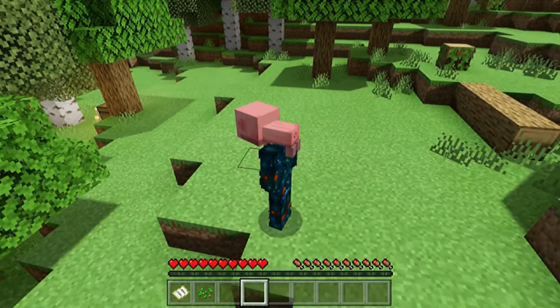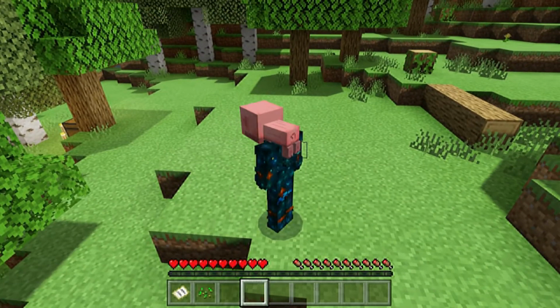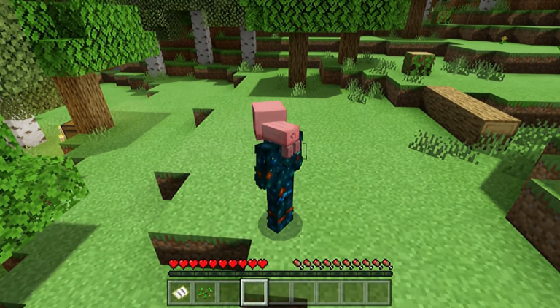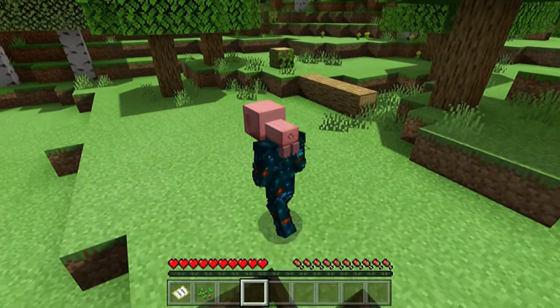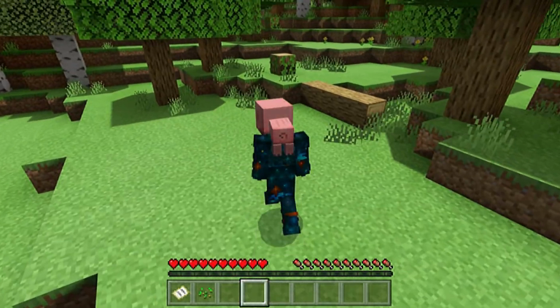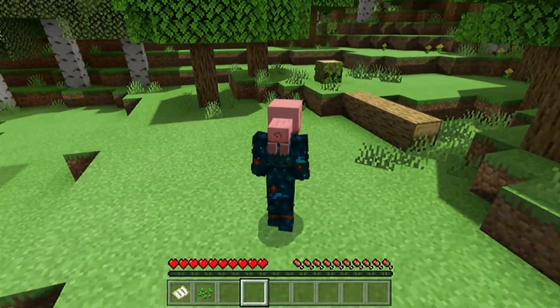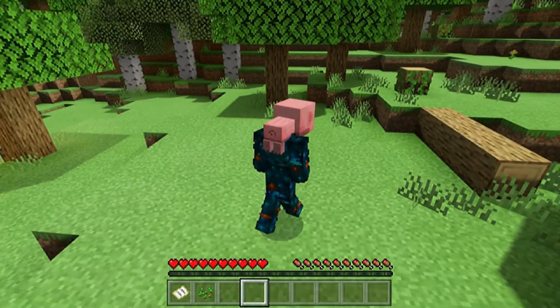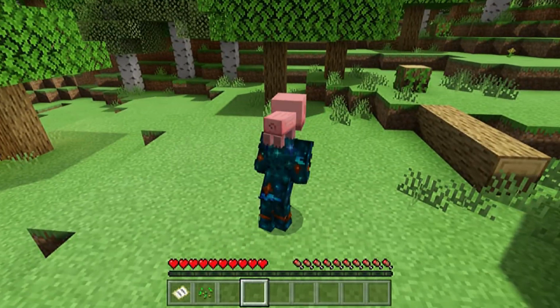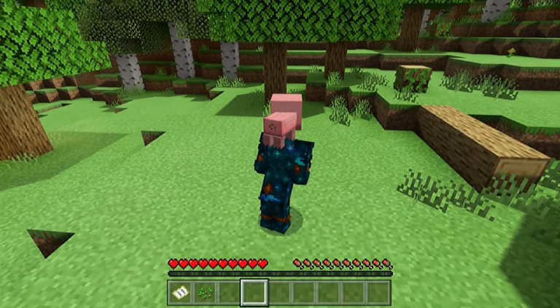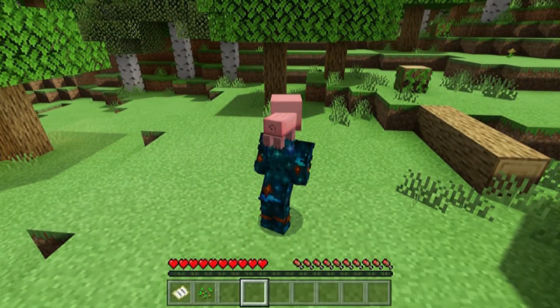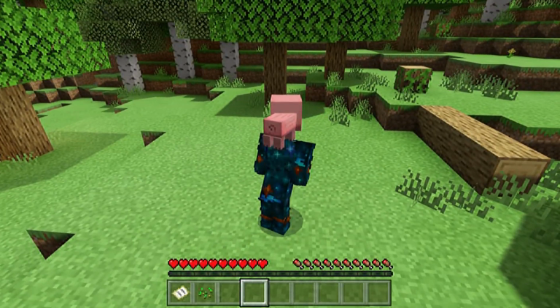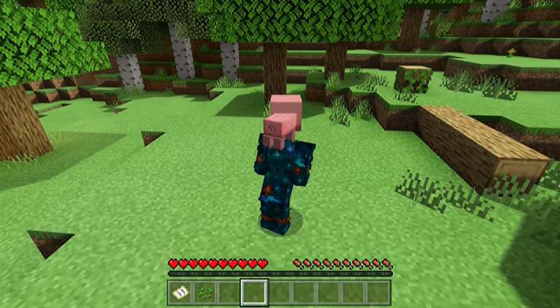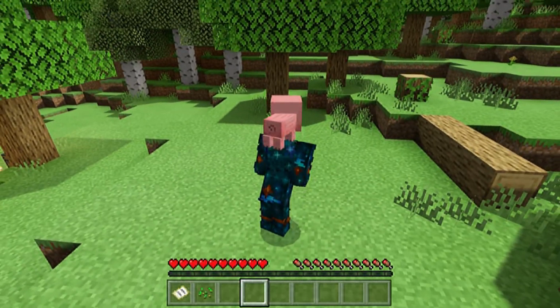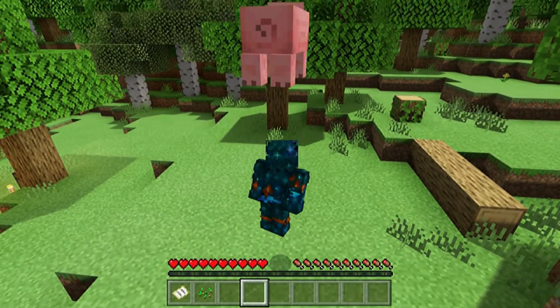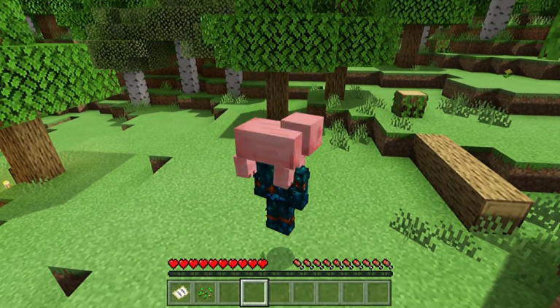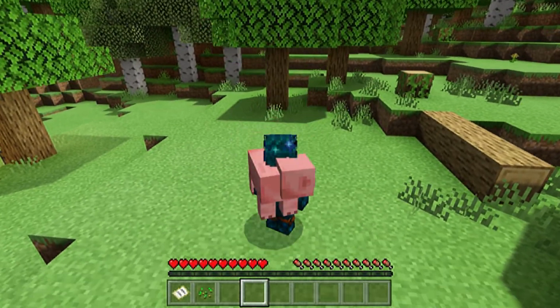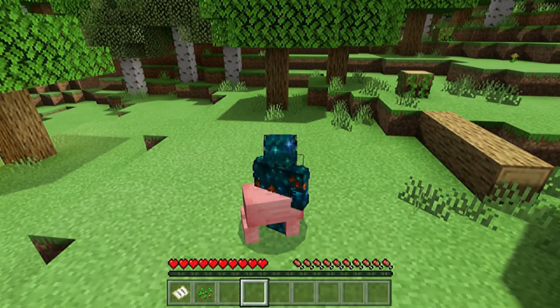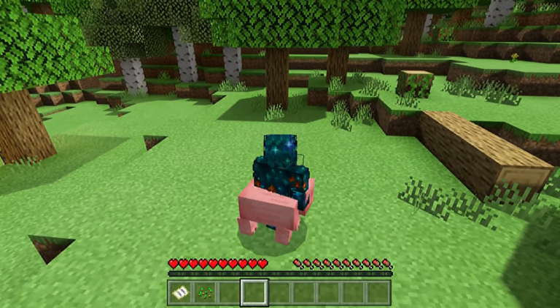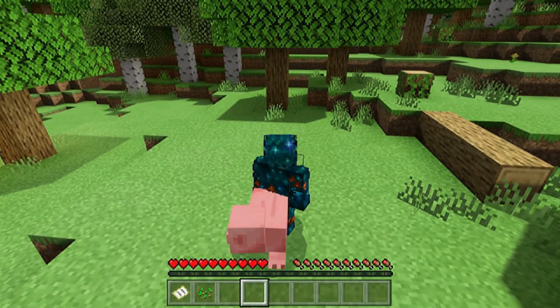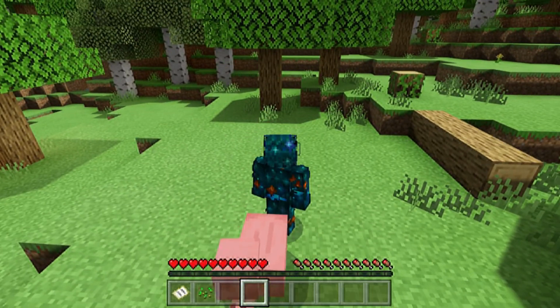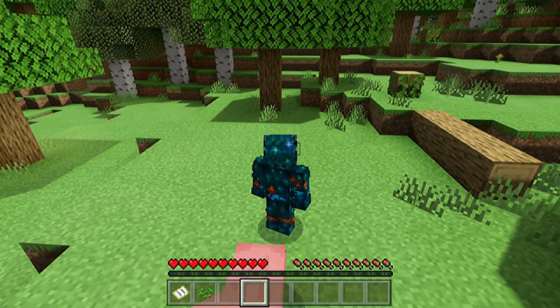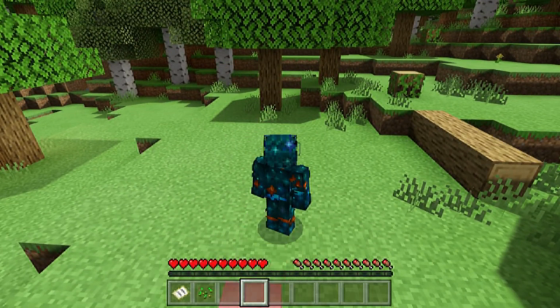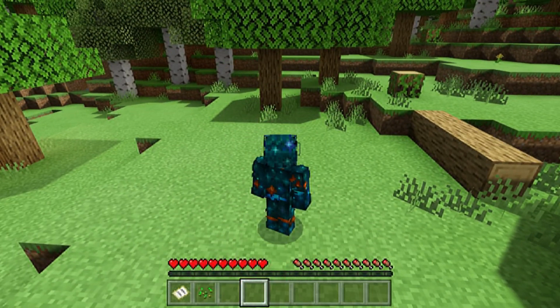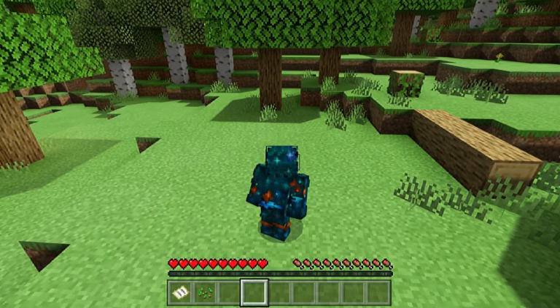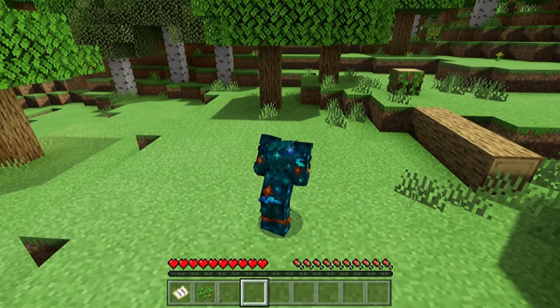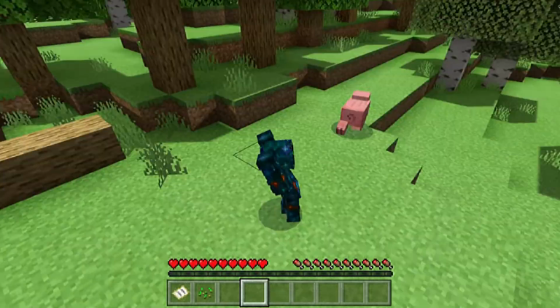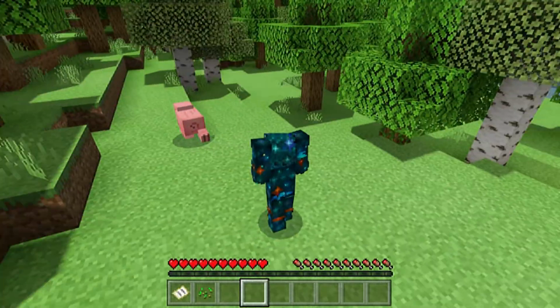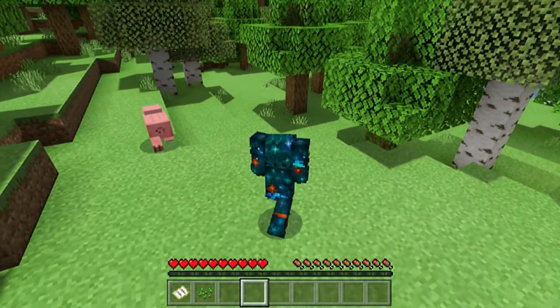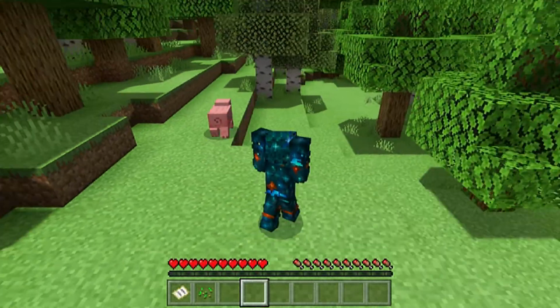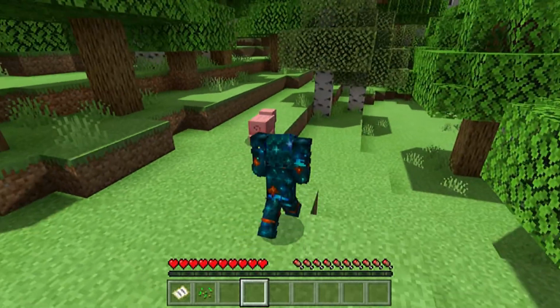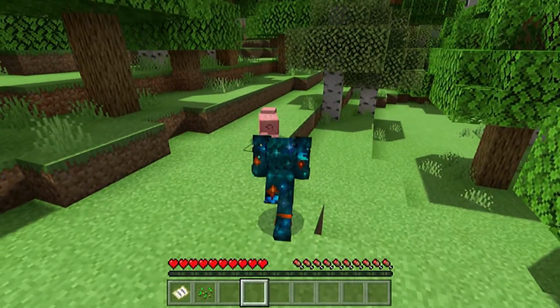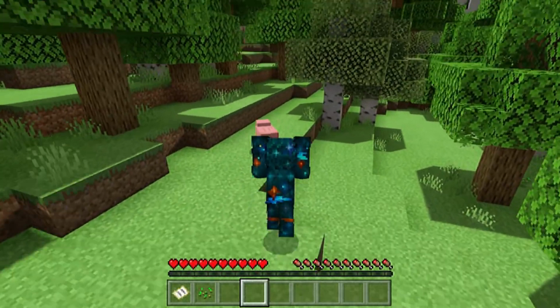Let's say you want to put the animal down. You have to crouch and then jump.